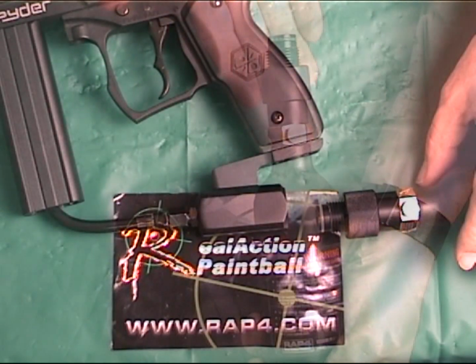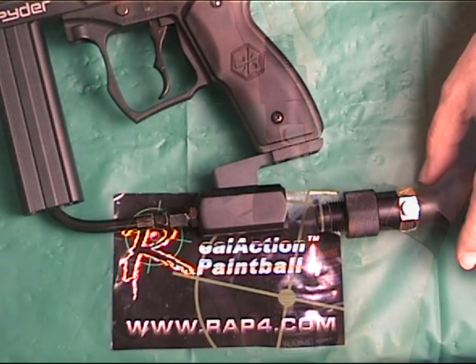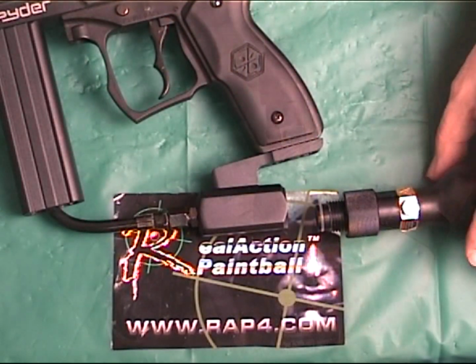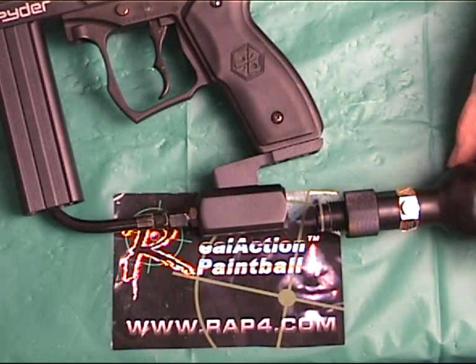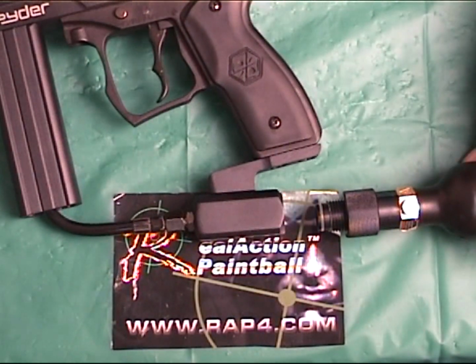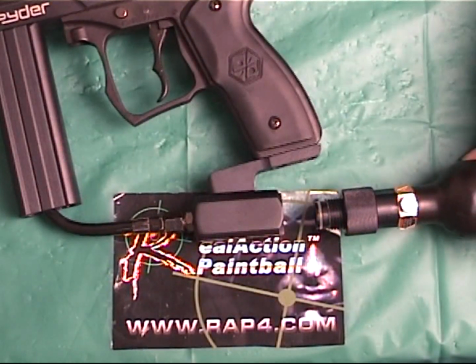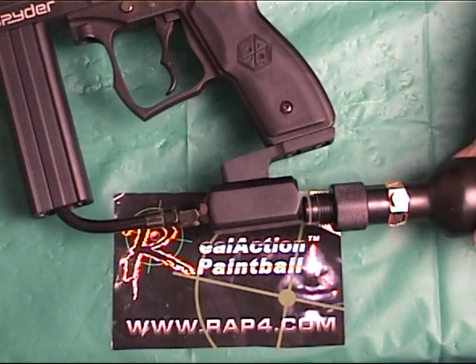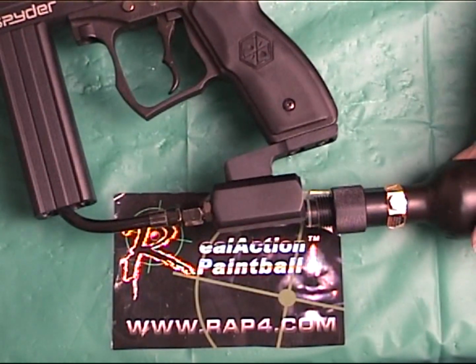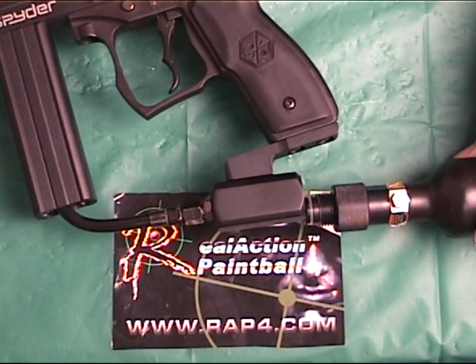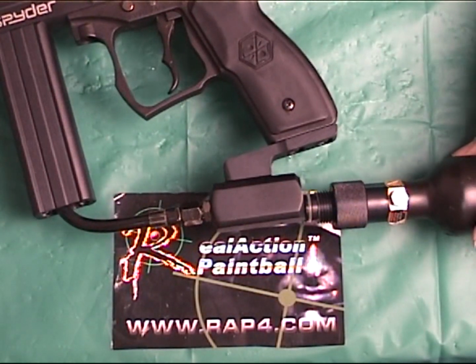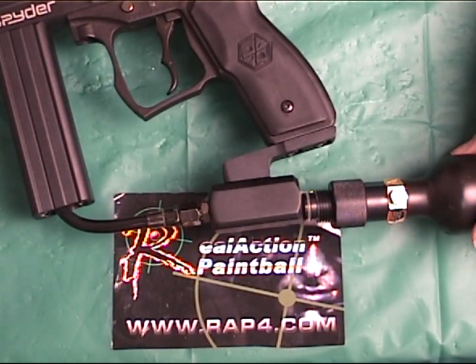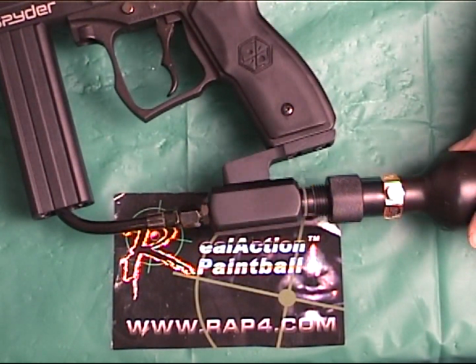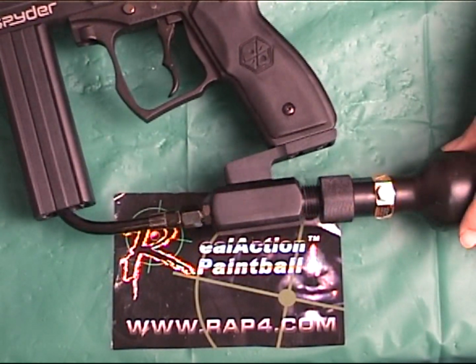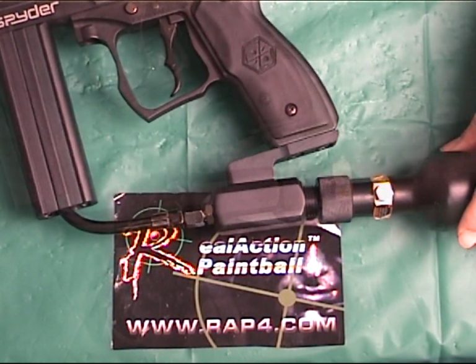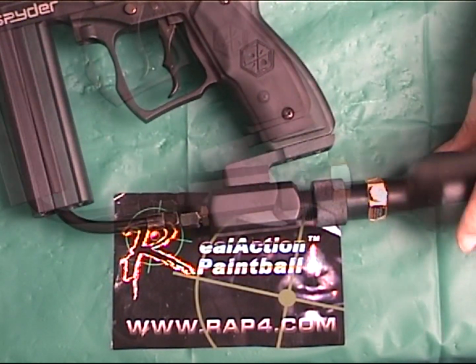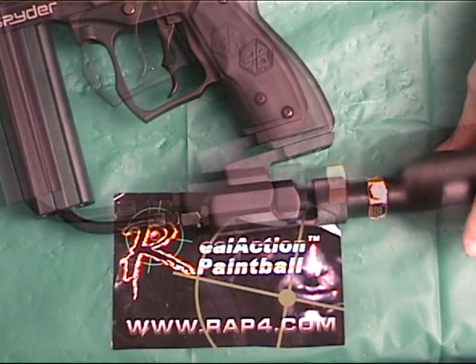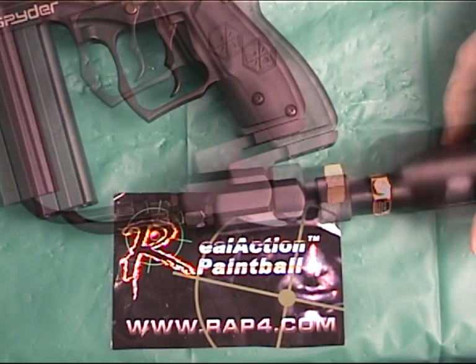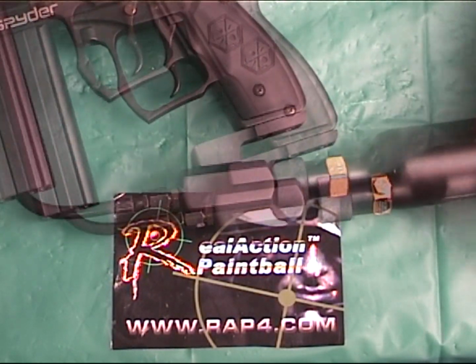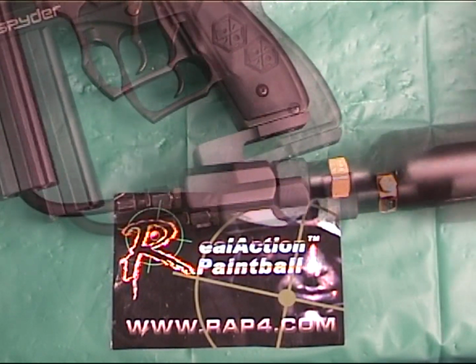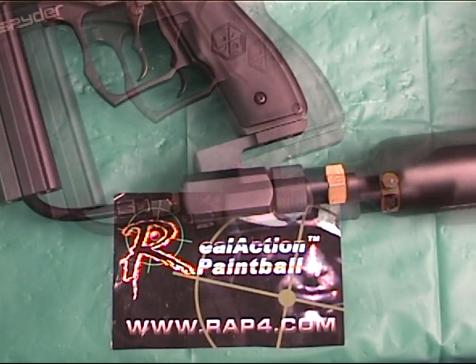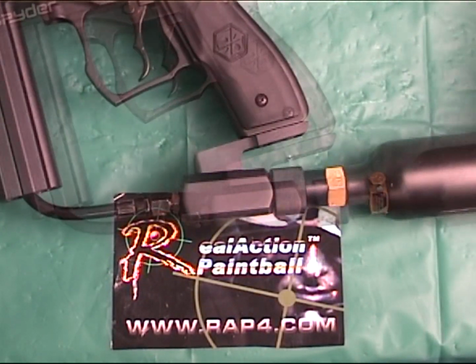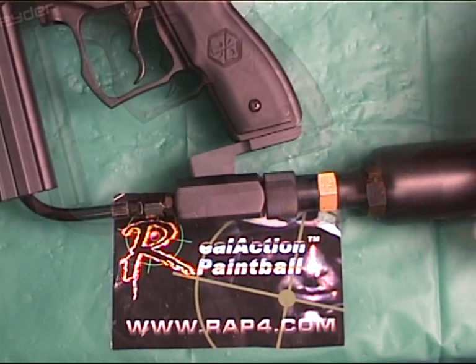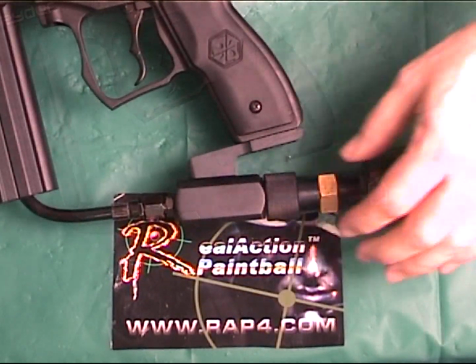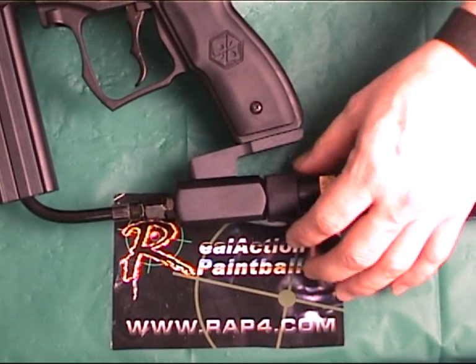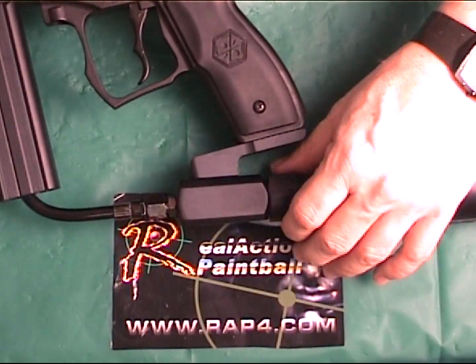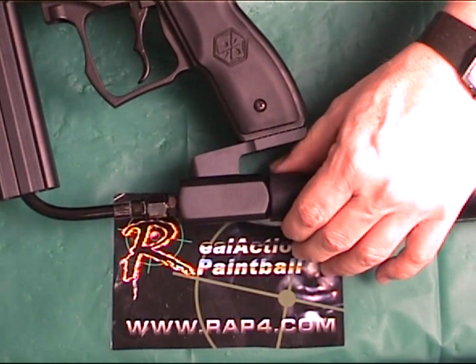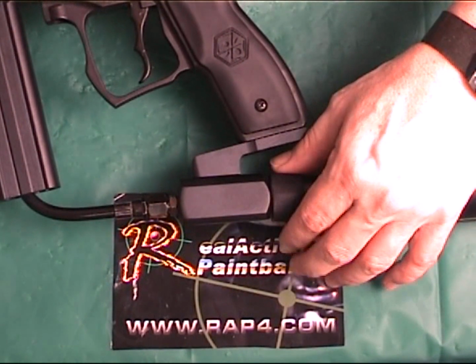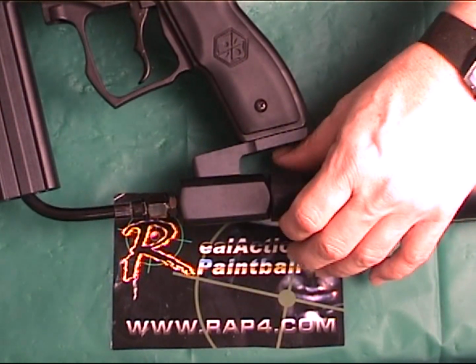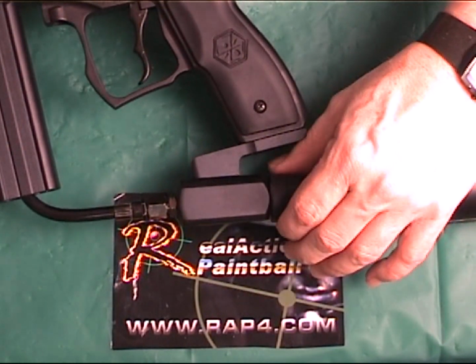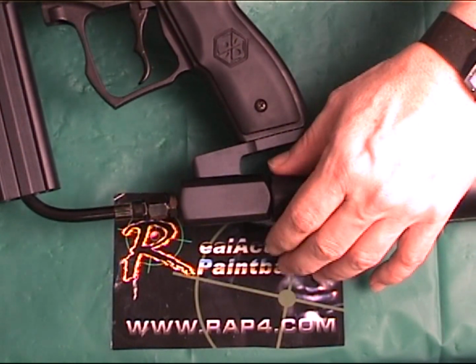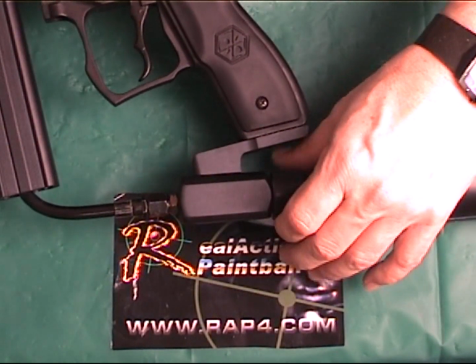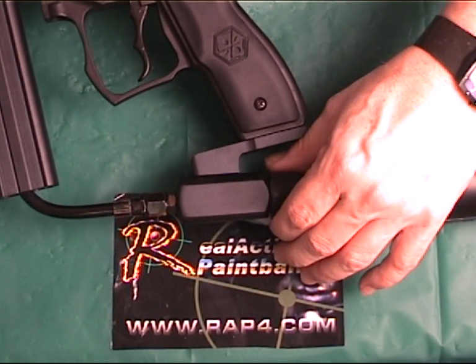Once in place, it's just a simple twist until you hear an air lock and then you're good to go.